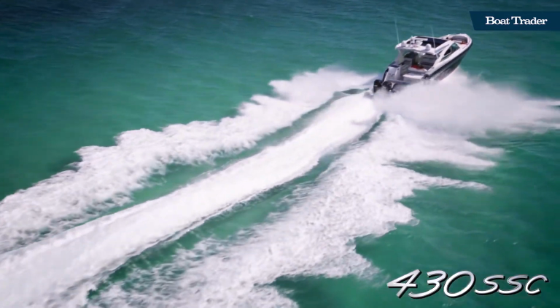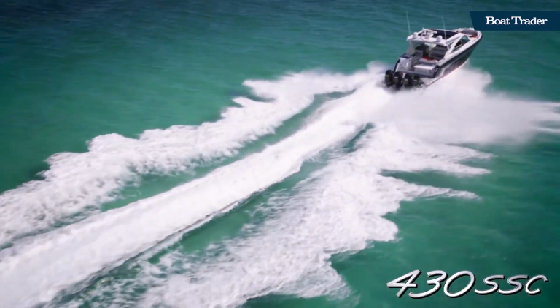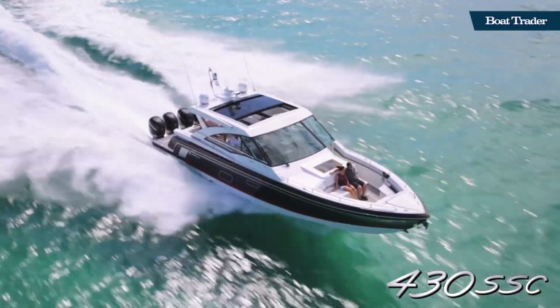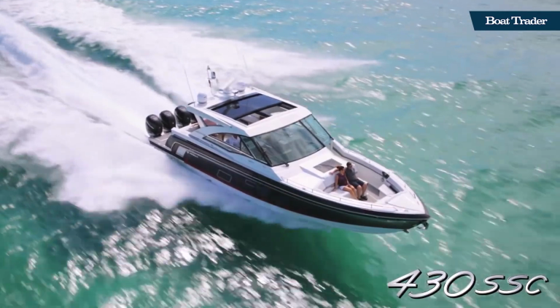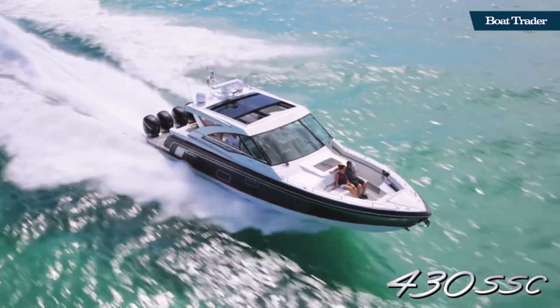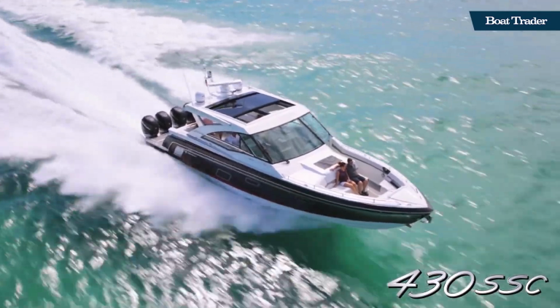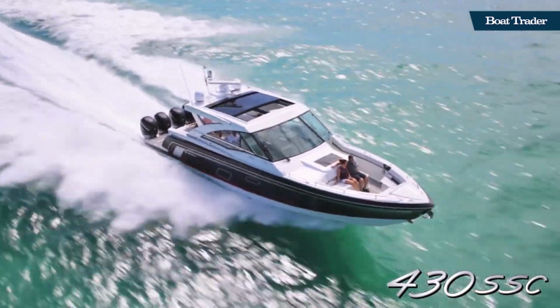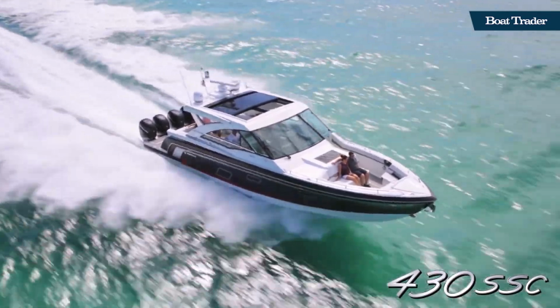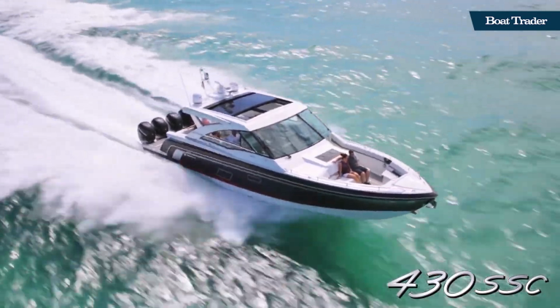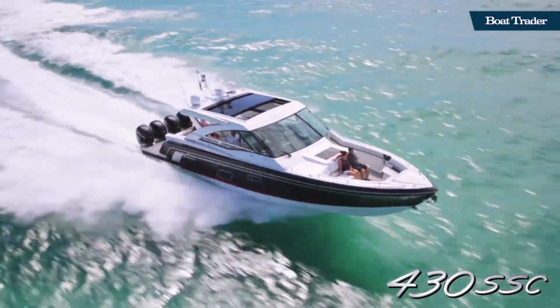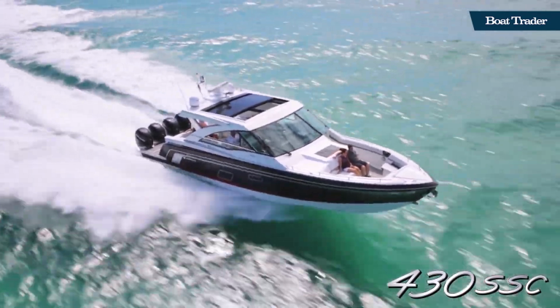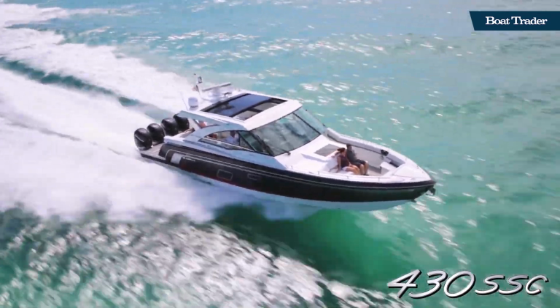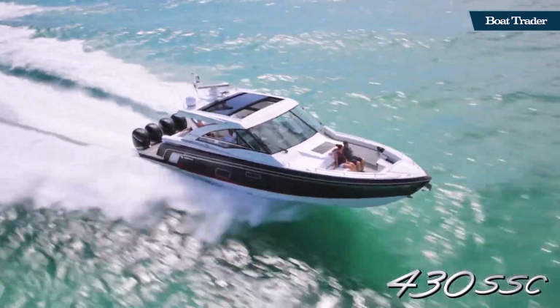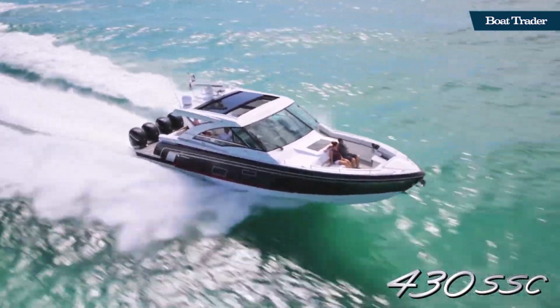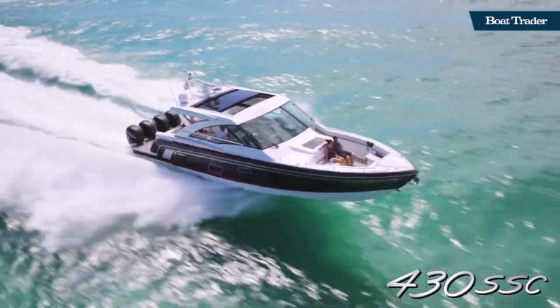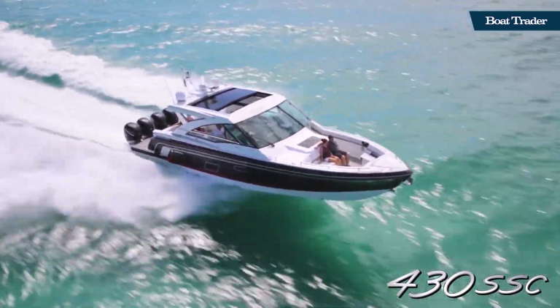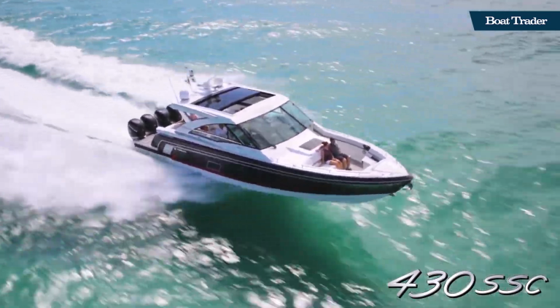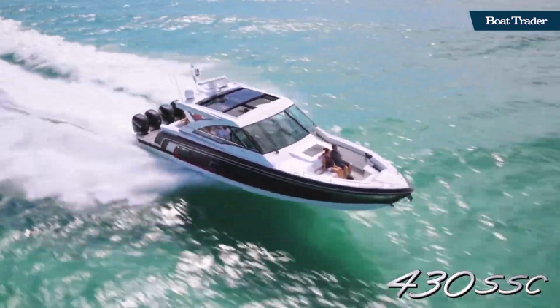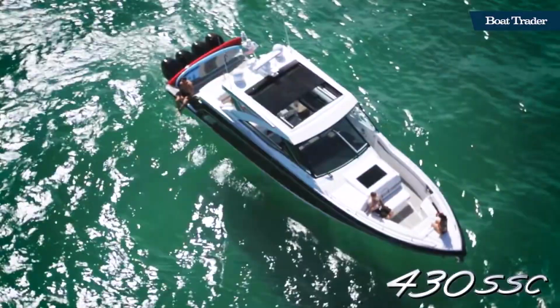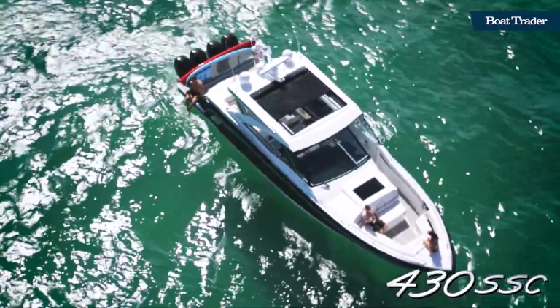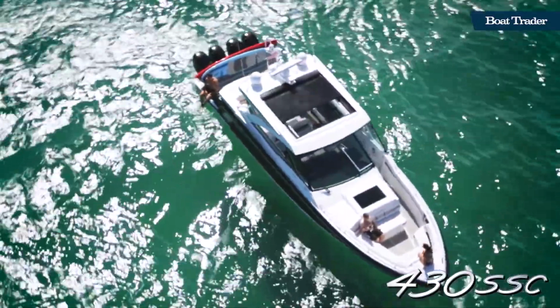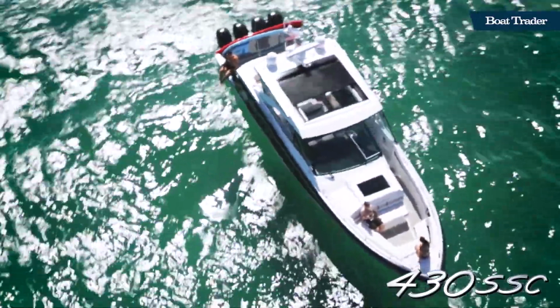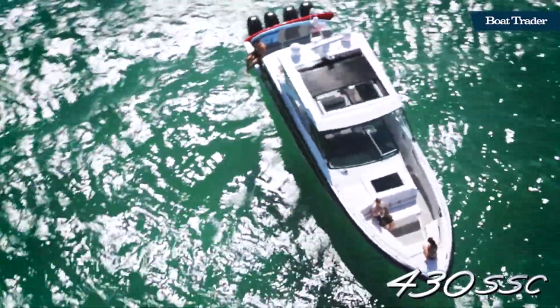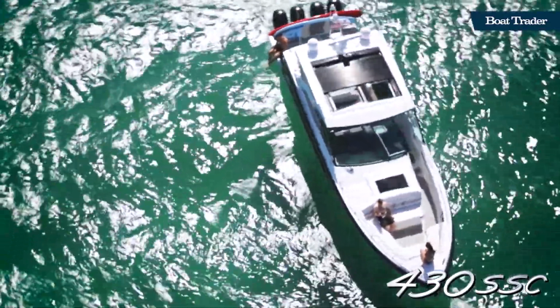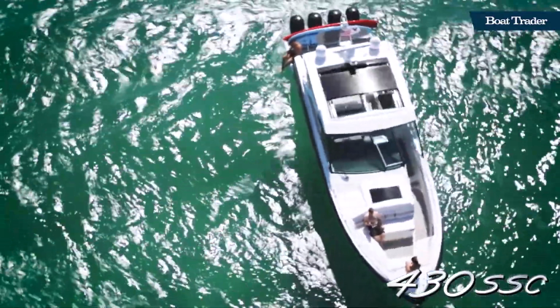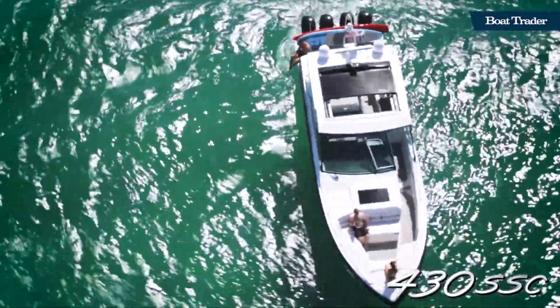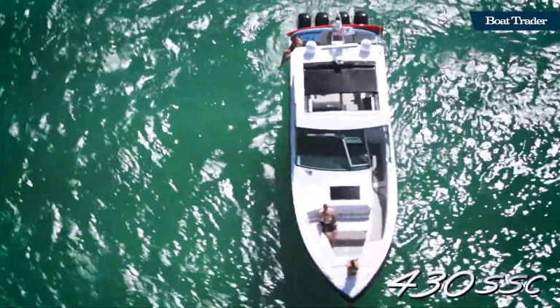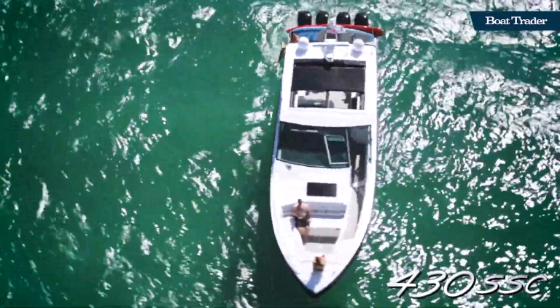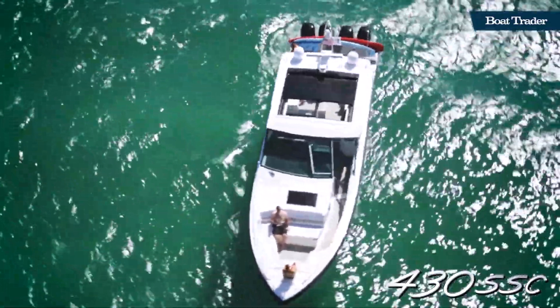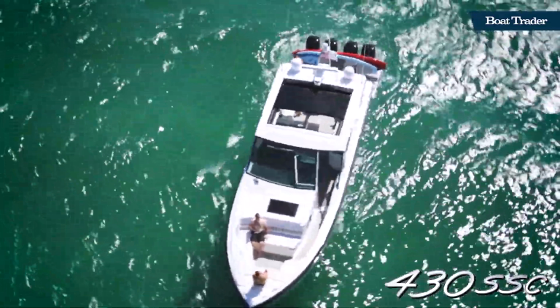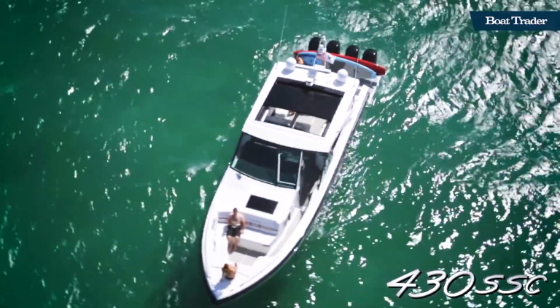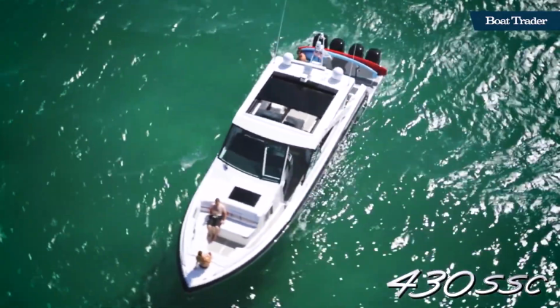This is Ryan with Boat Trader, and this has been the 430 Super Sport Crossover from Formula. We'll catch you next time.